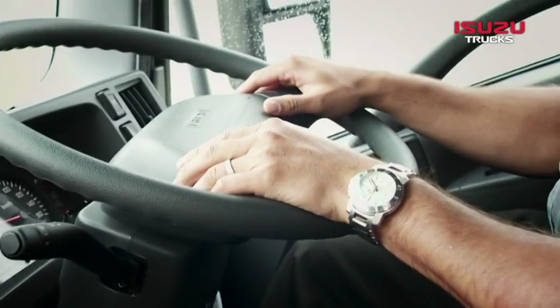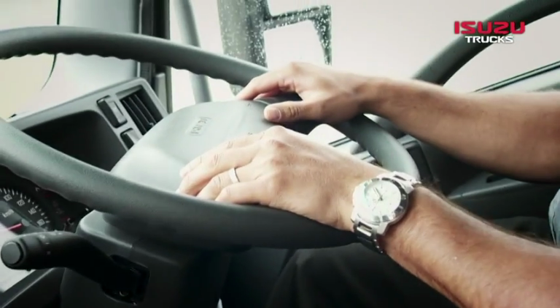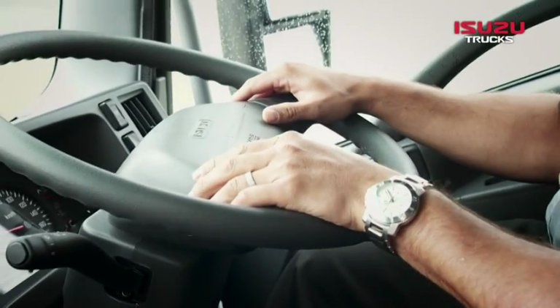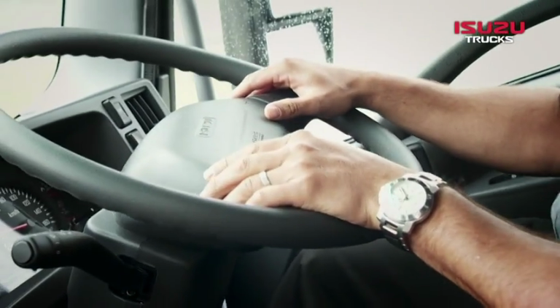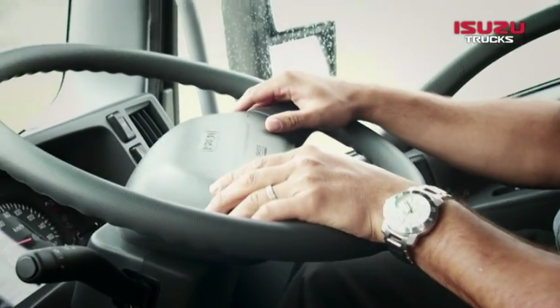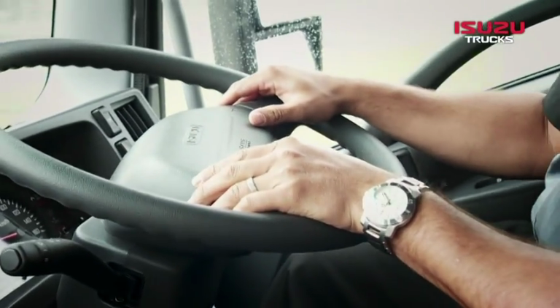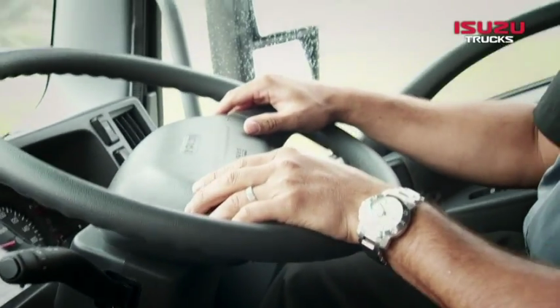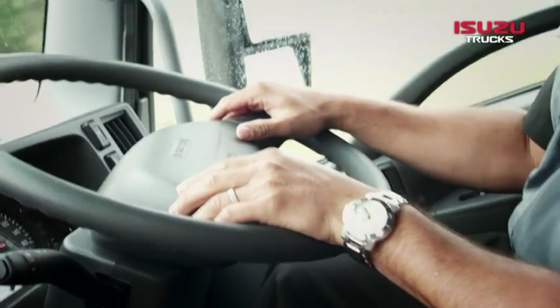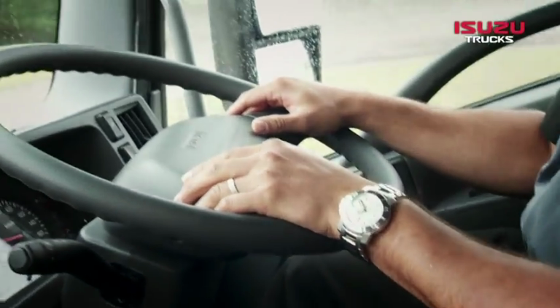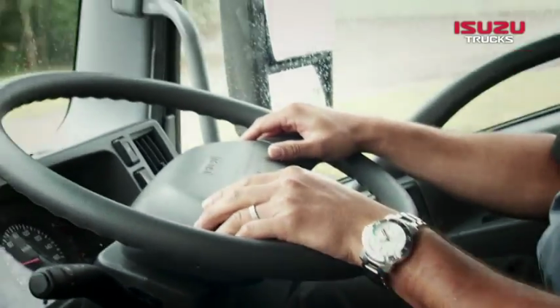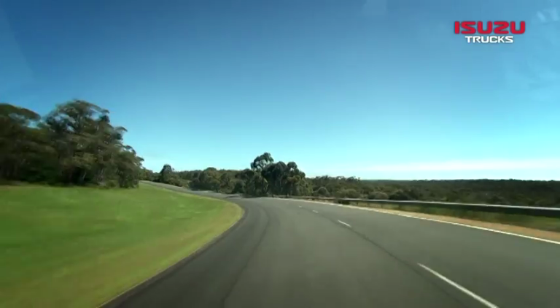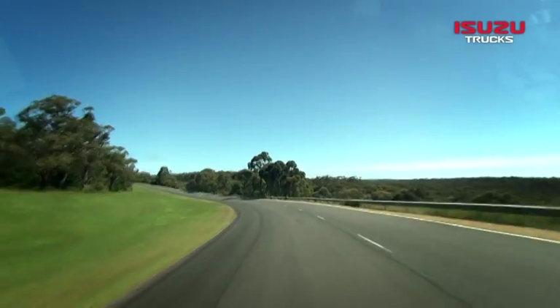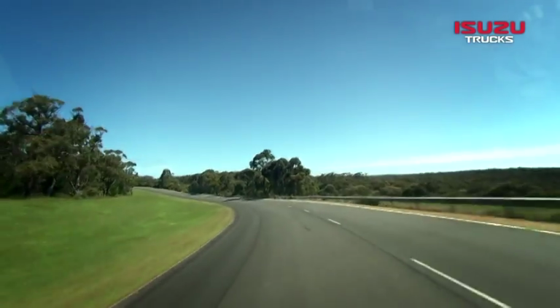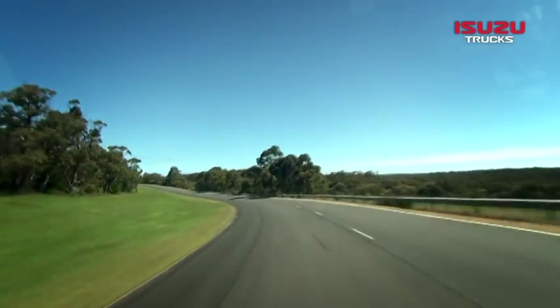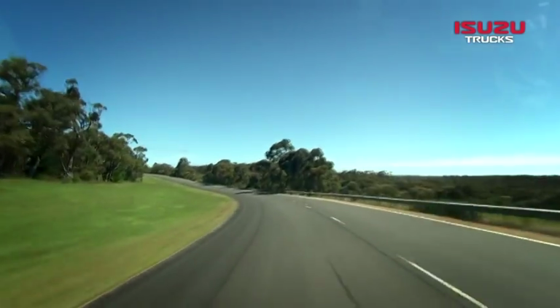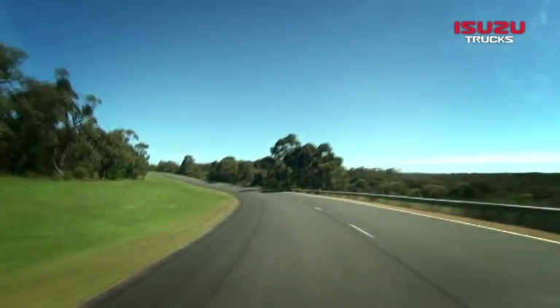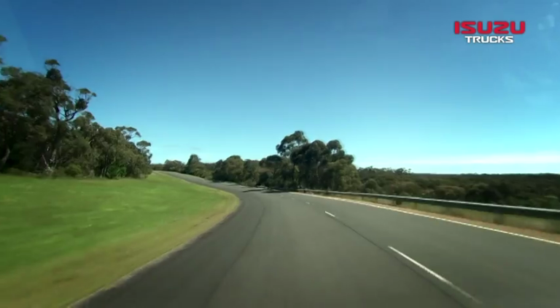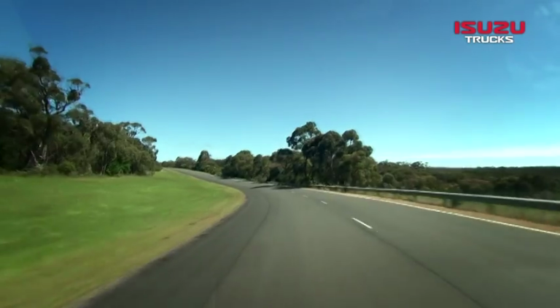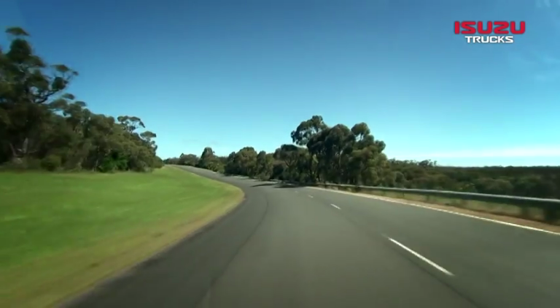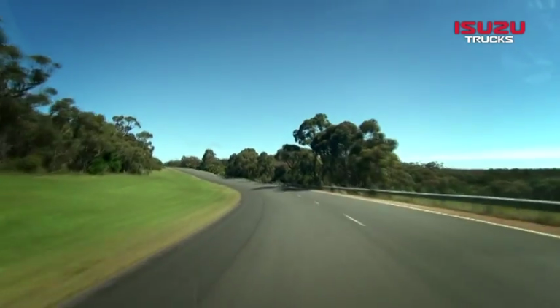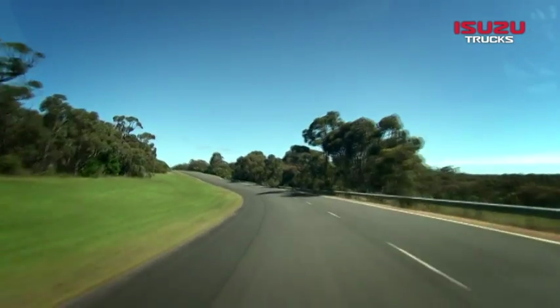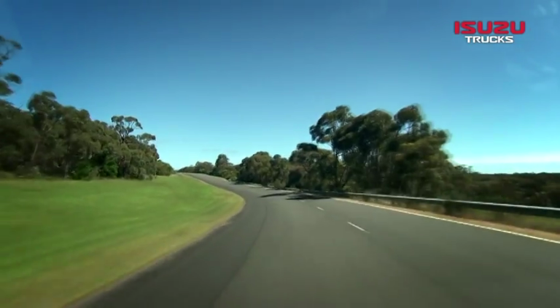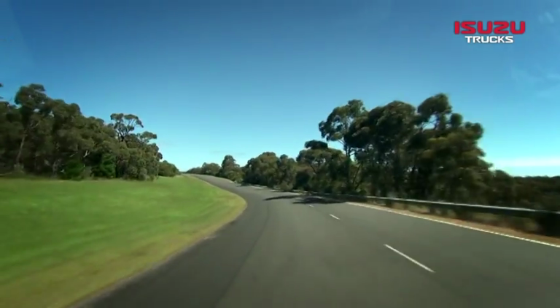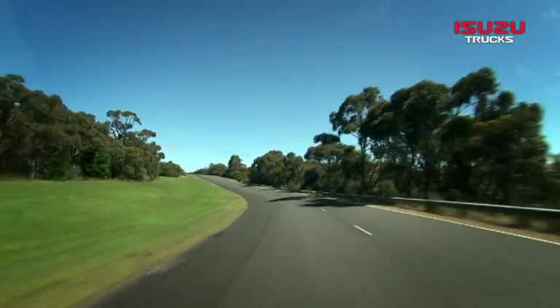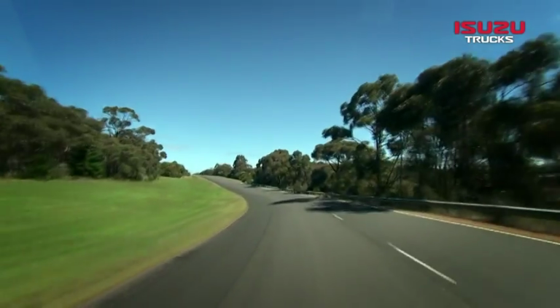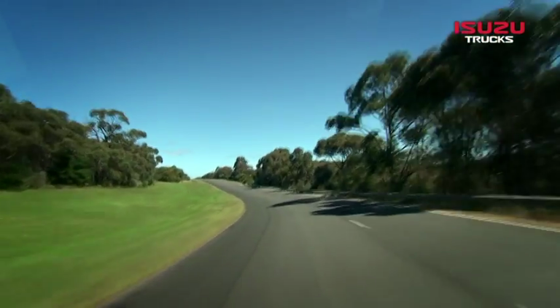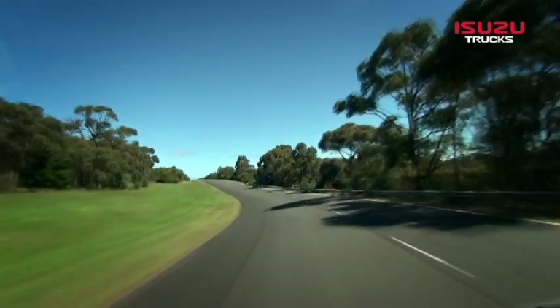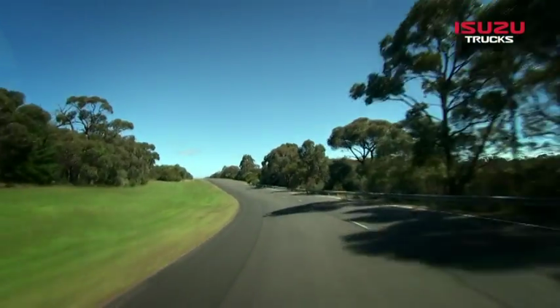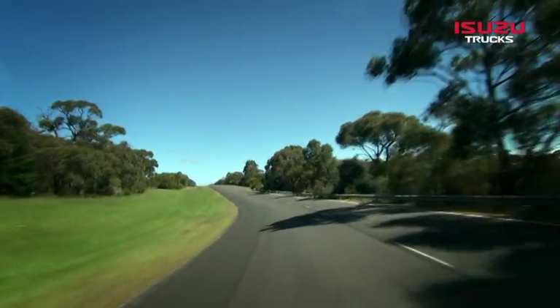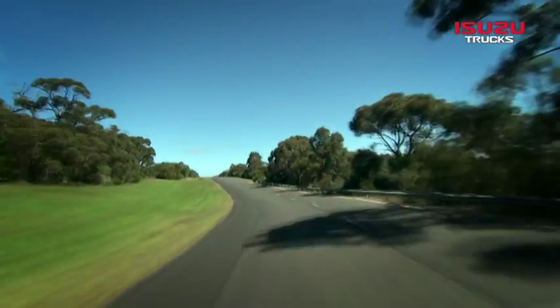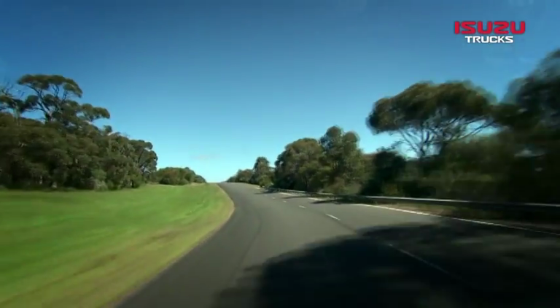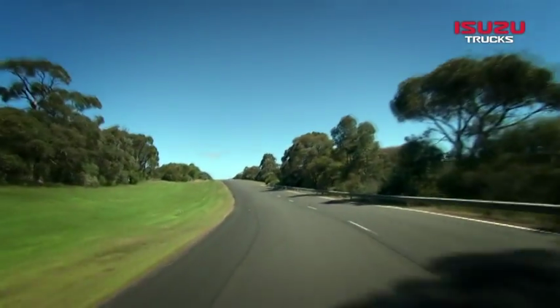One thing you'll notice when you drive this truck is the interior quietness. Even at 100Ks, you'll be able to talk at normal levels.